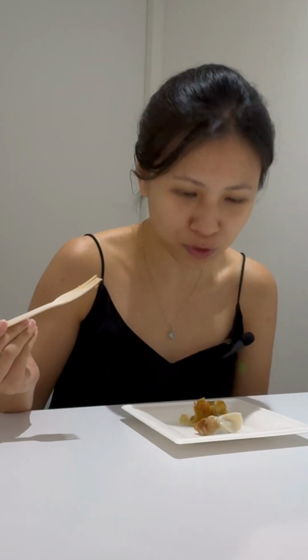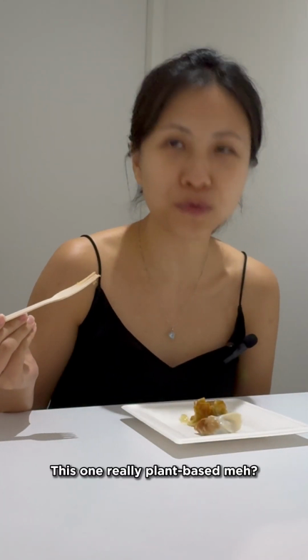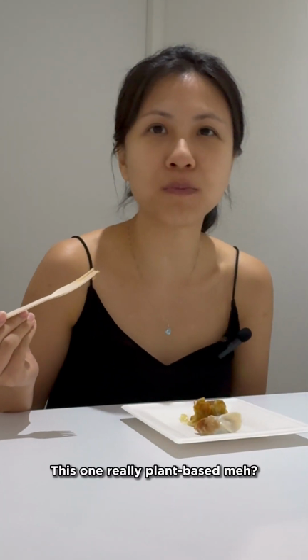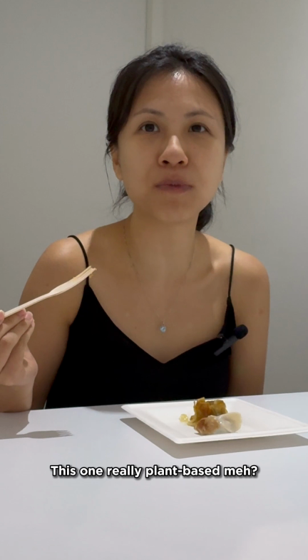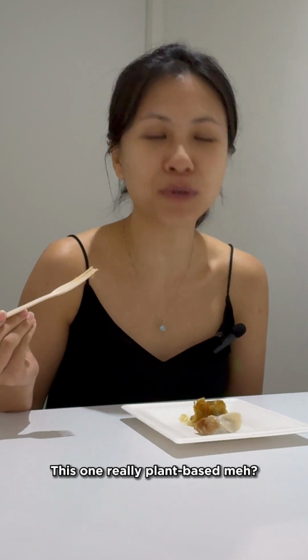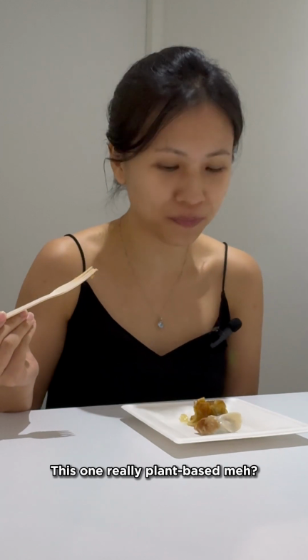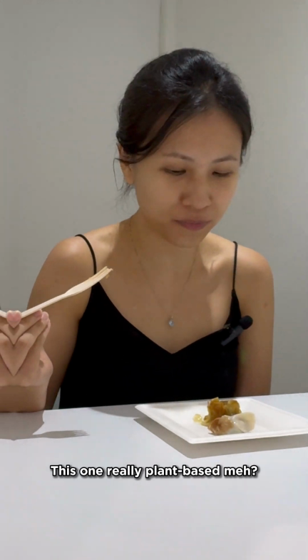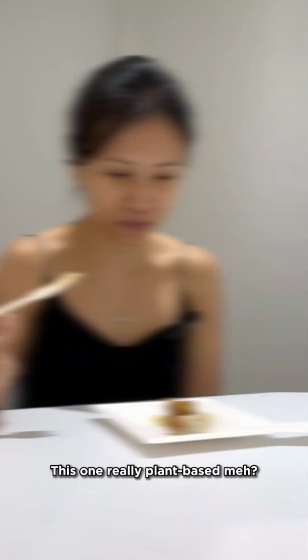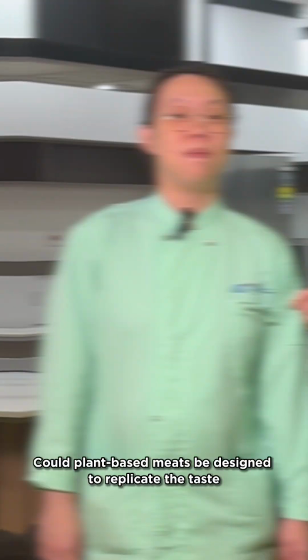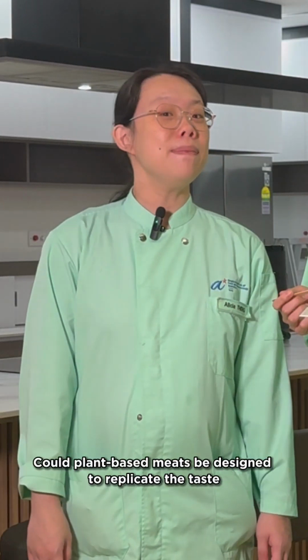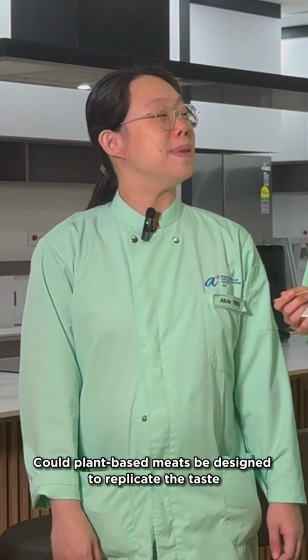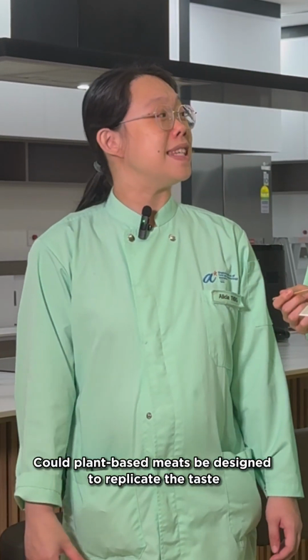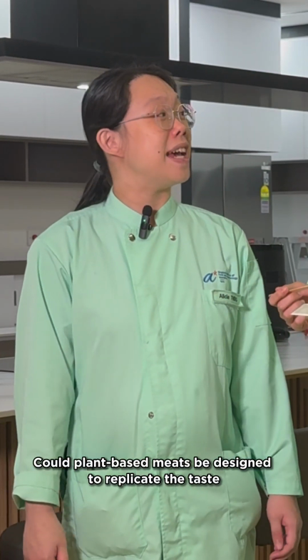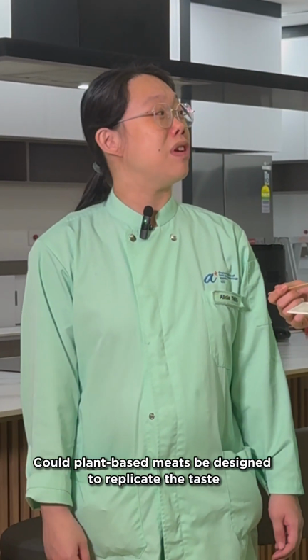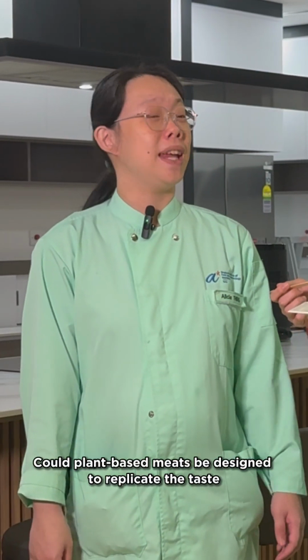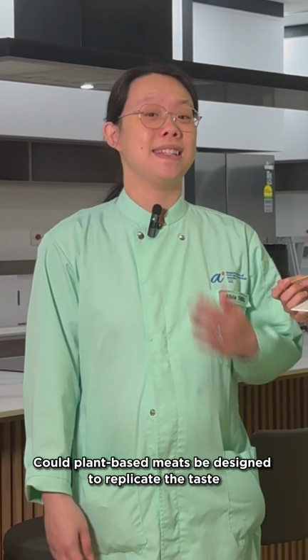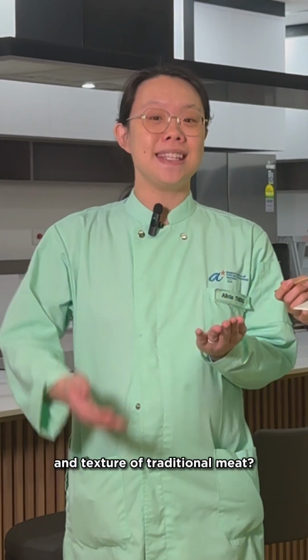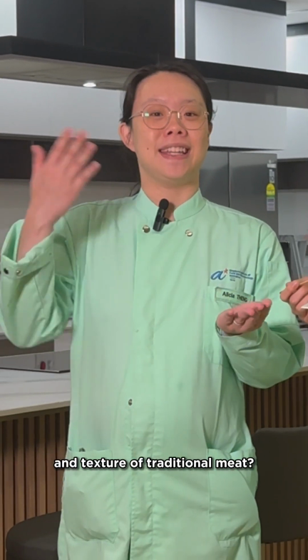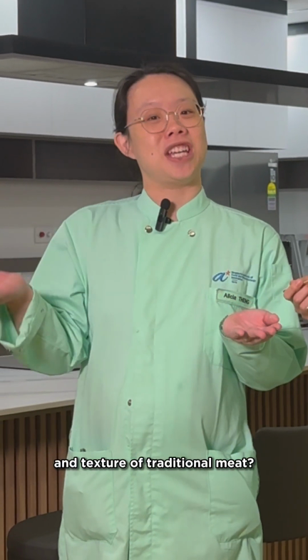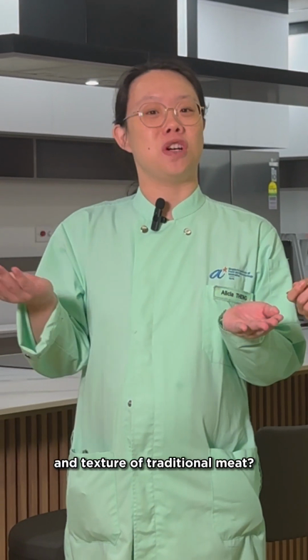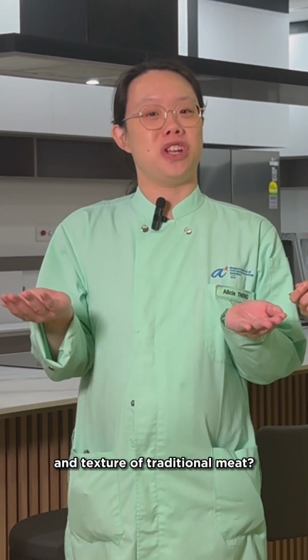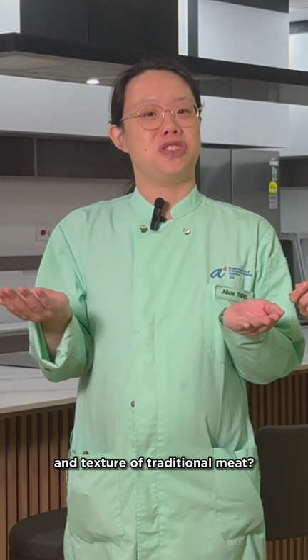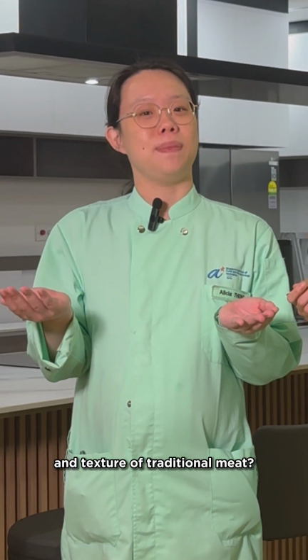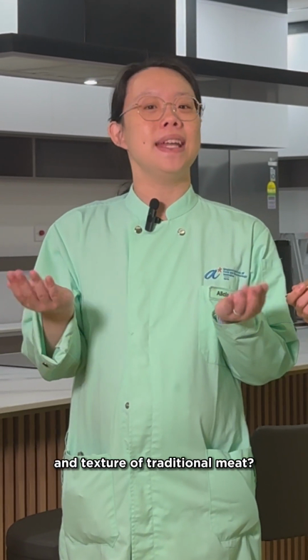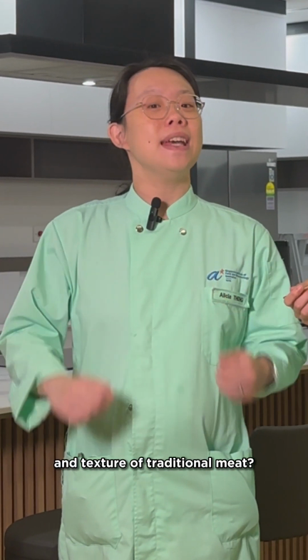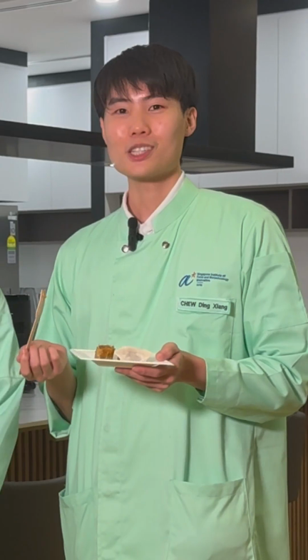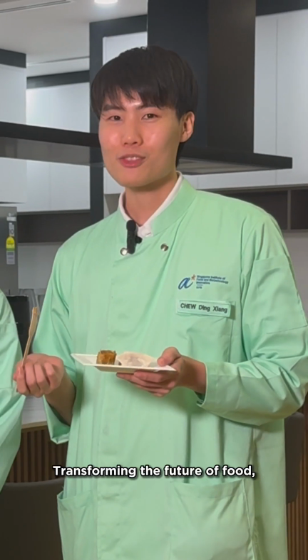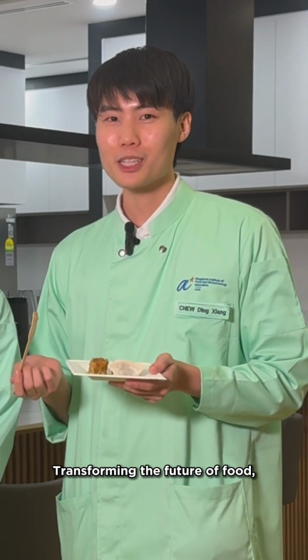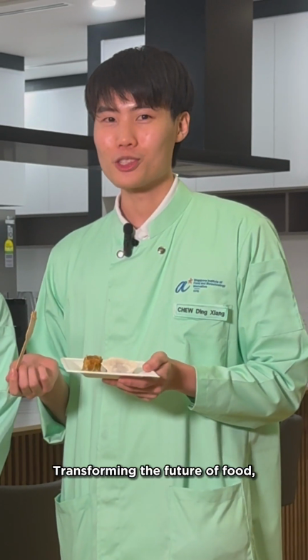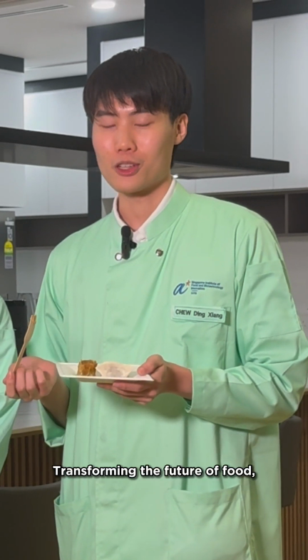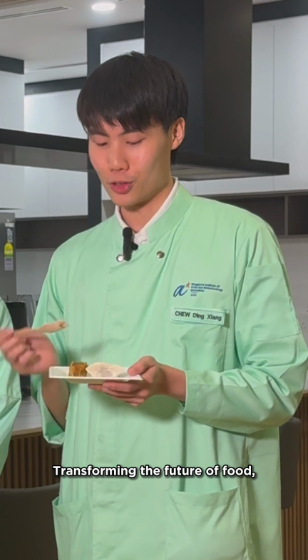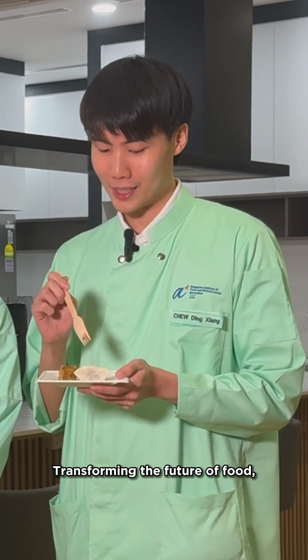They're not really plant-based, eh? So plant-based meat is designed to replicate the taste and texture of traditional meat, transforming the future of food.